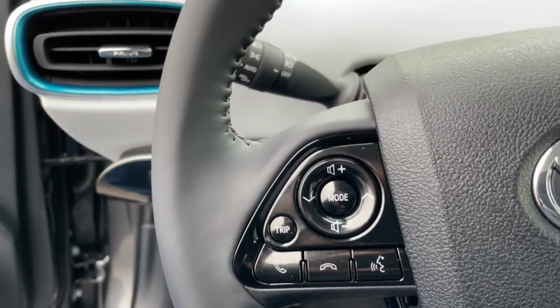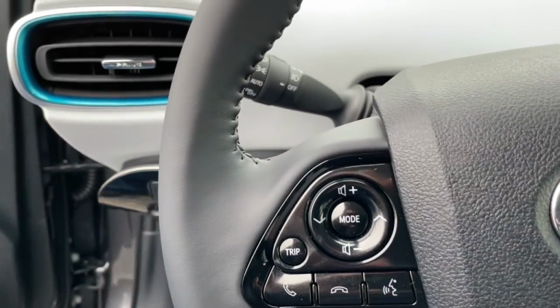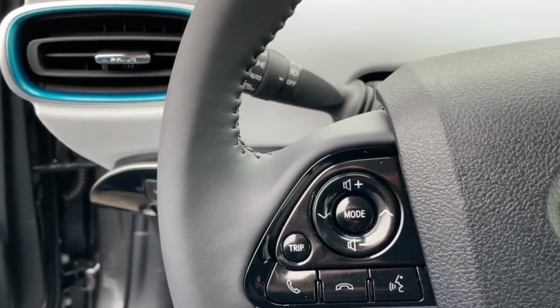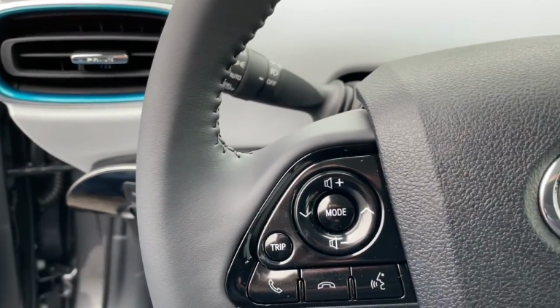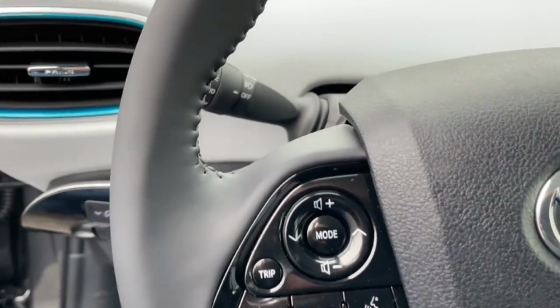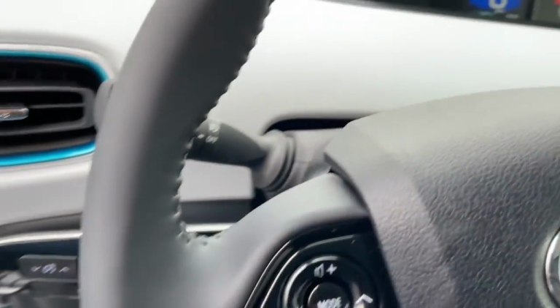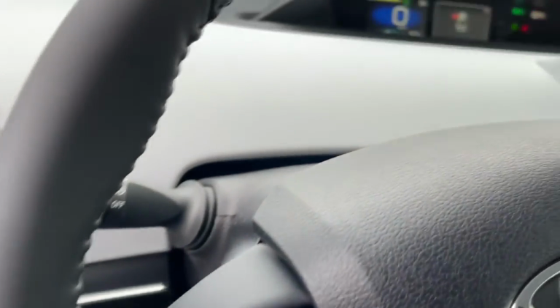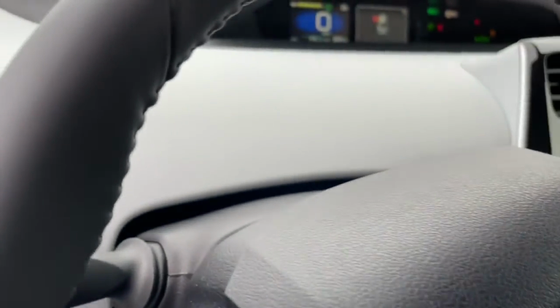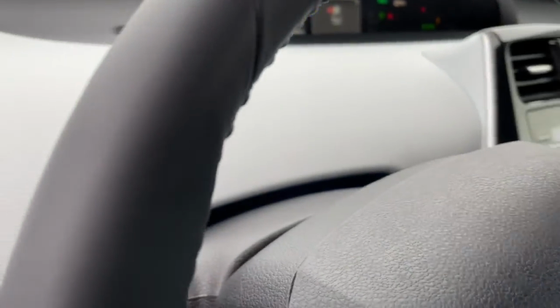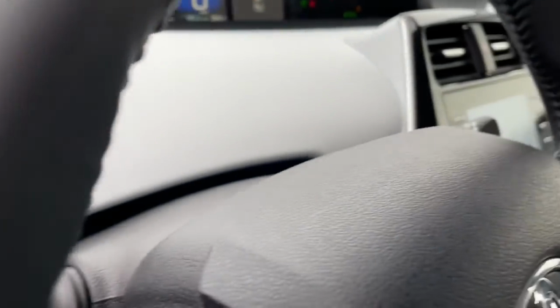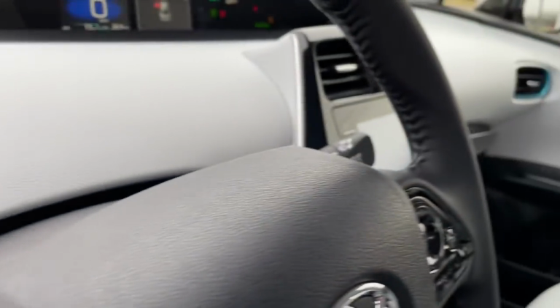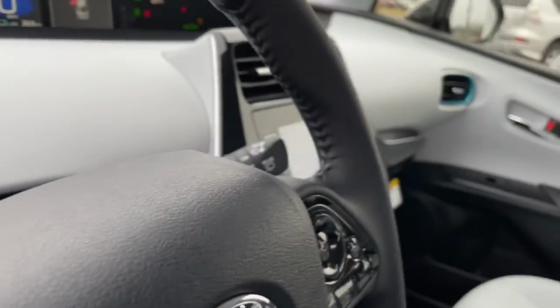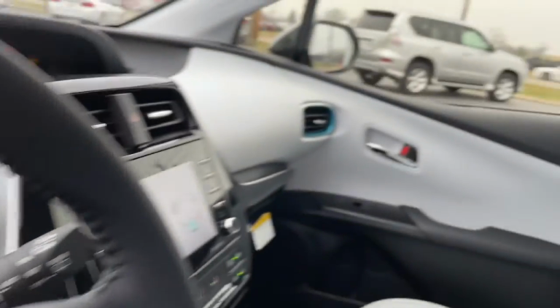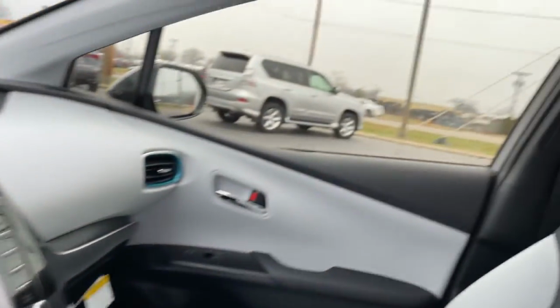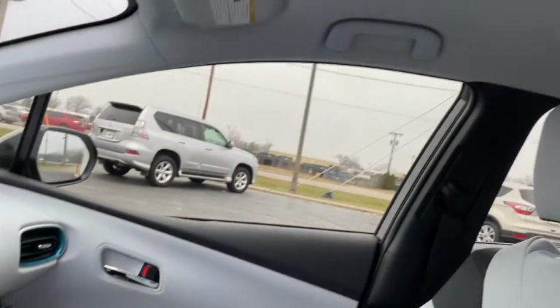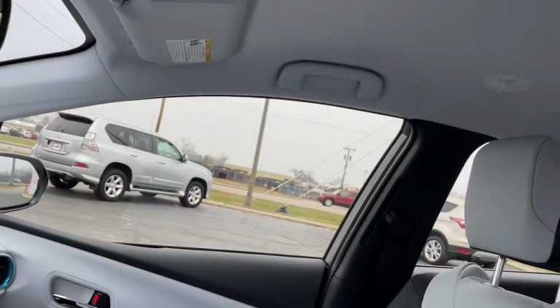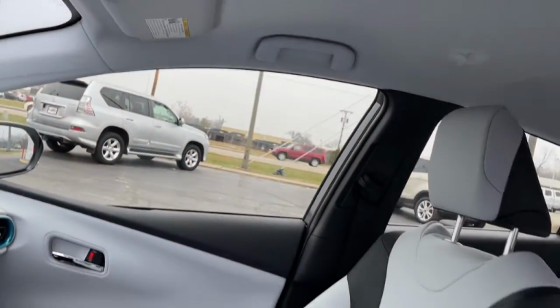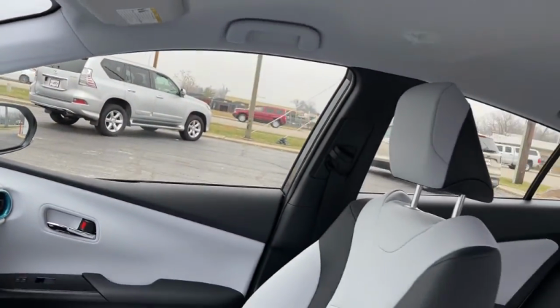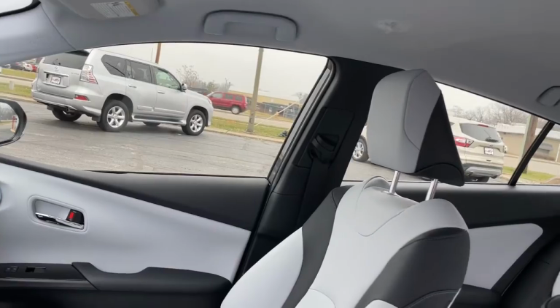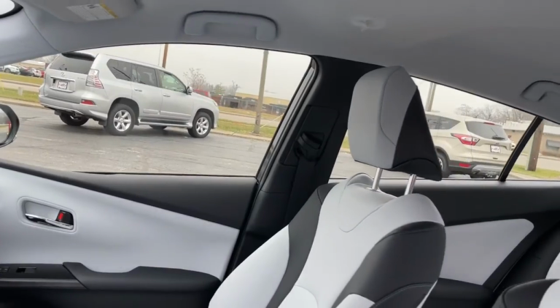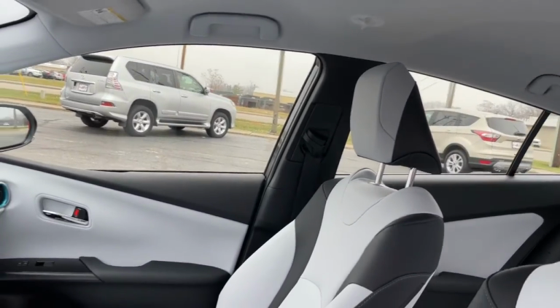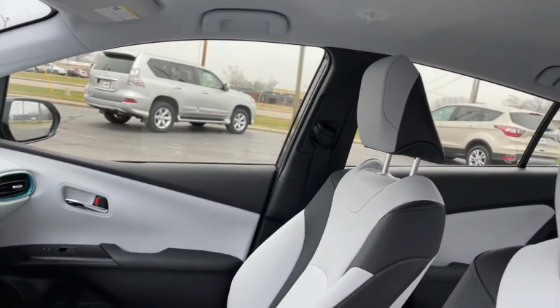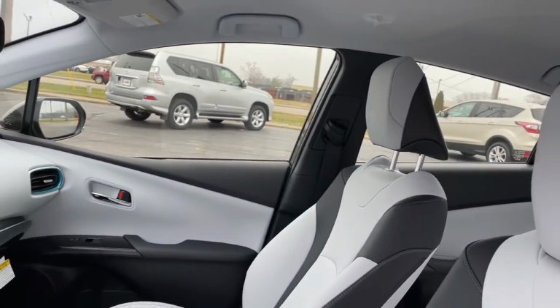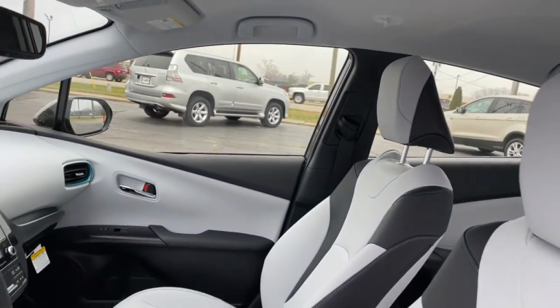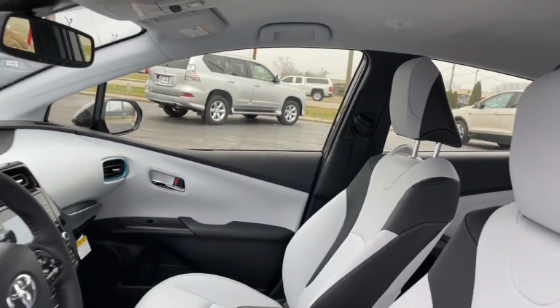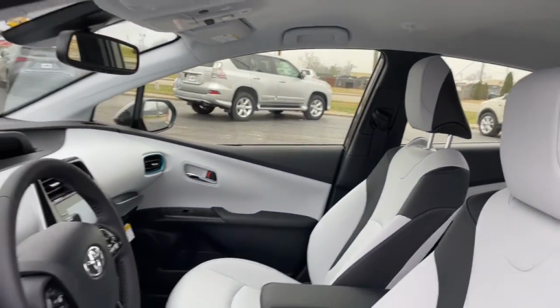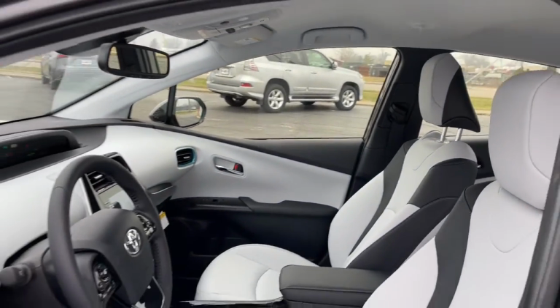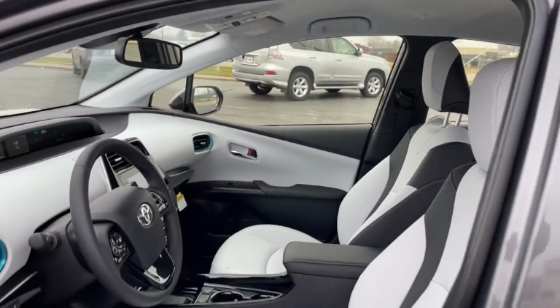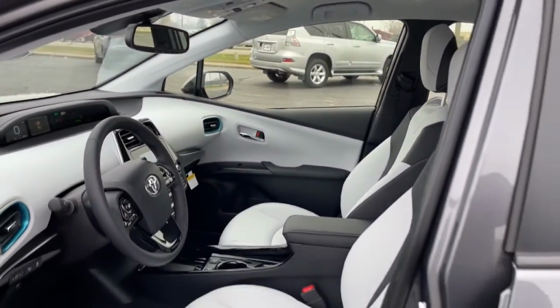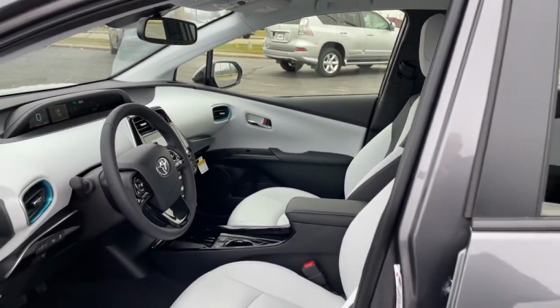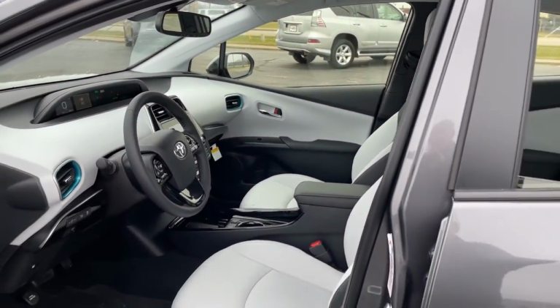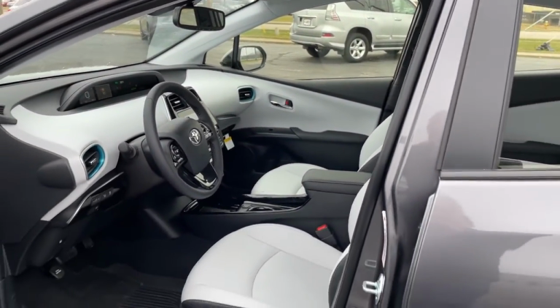This is the ideal time to take advantage of the Prius's cost-saving fuel efficiency, and we're here to make it easy for you. Come in for a test drive today.